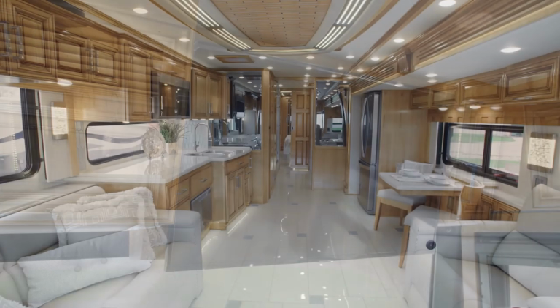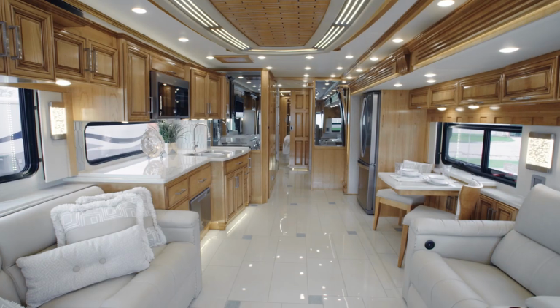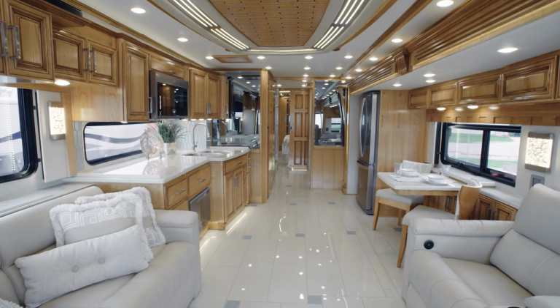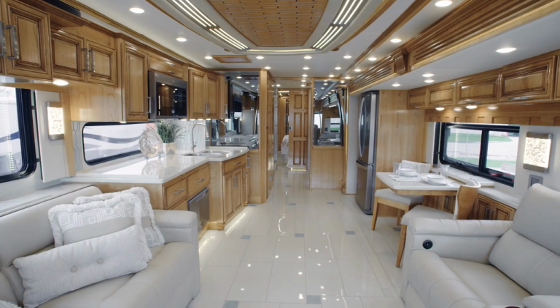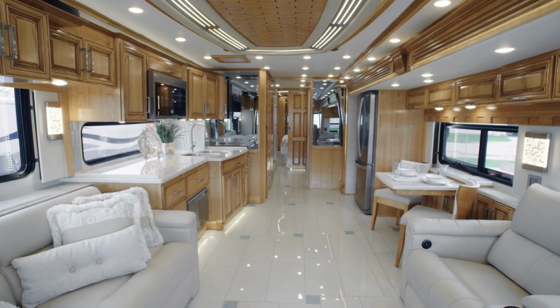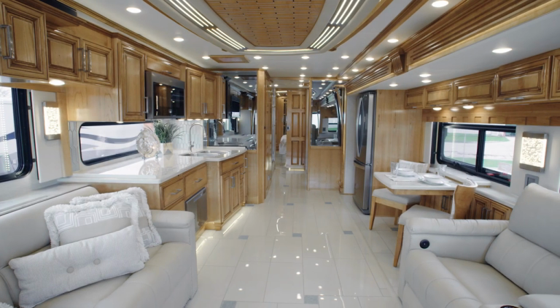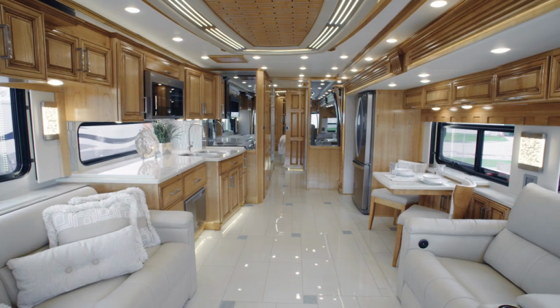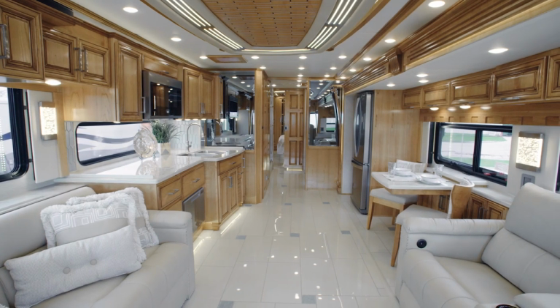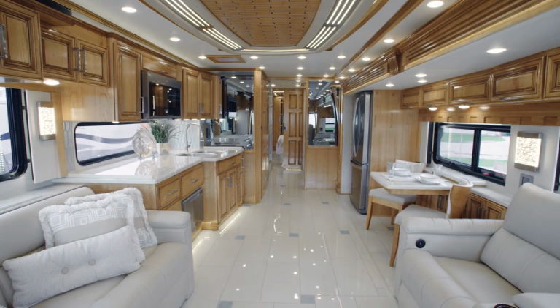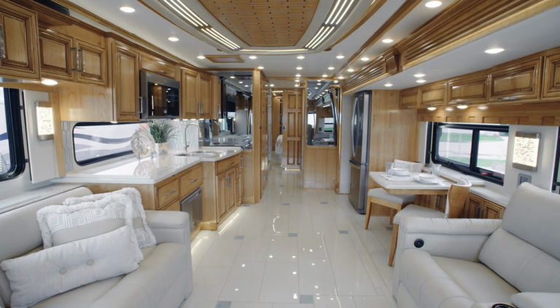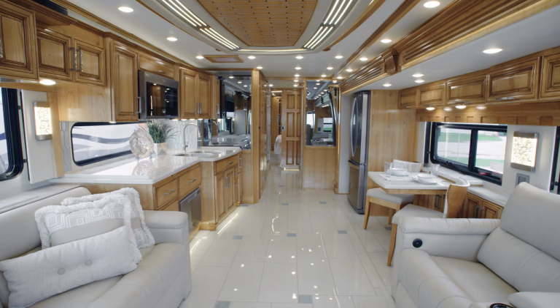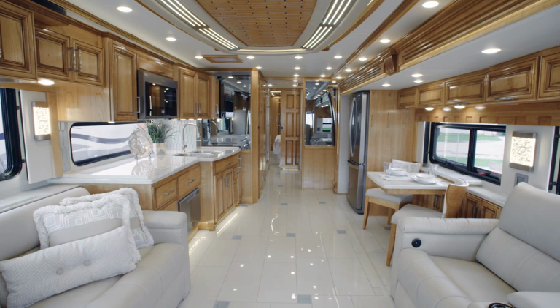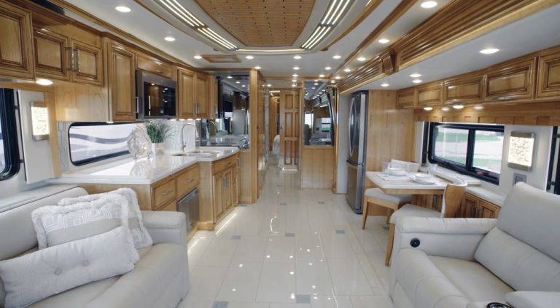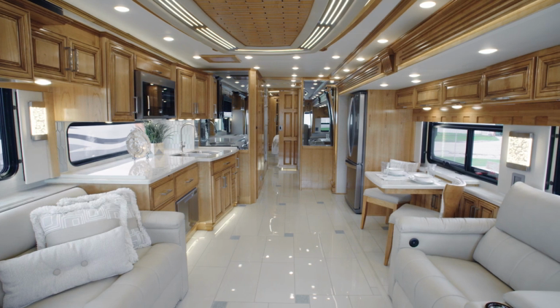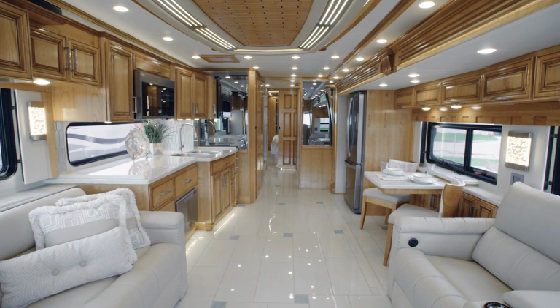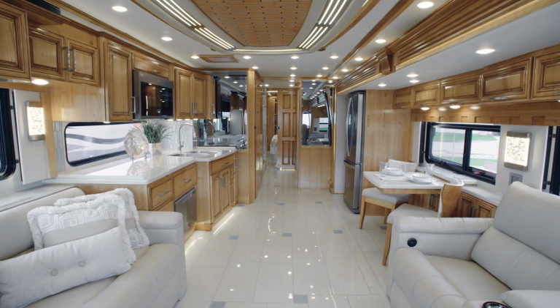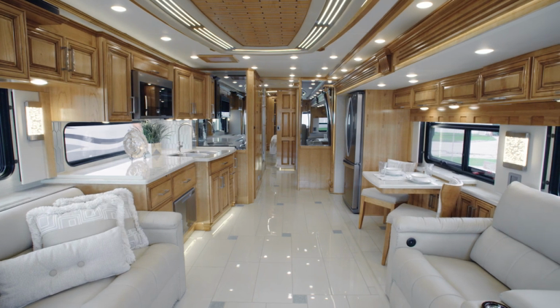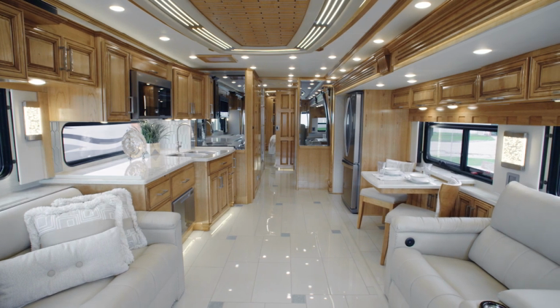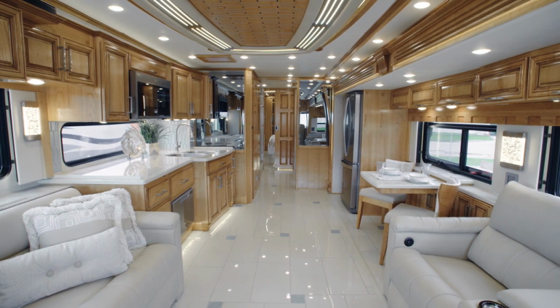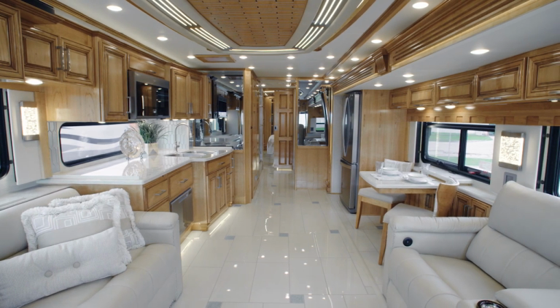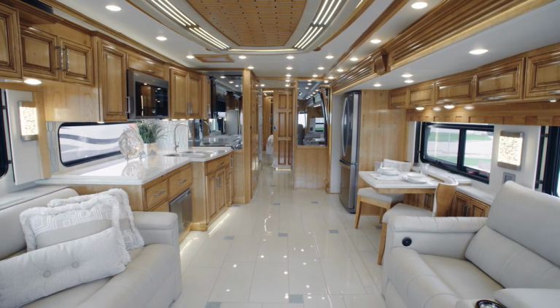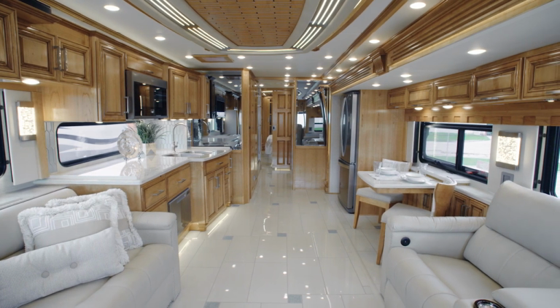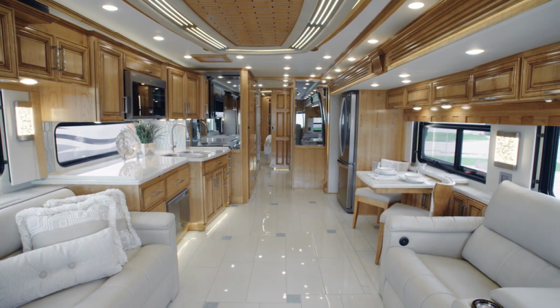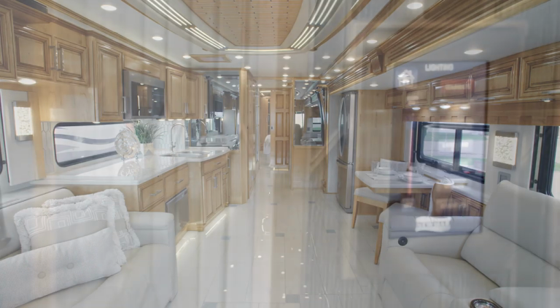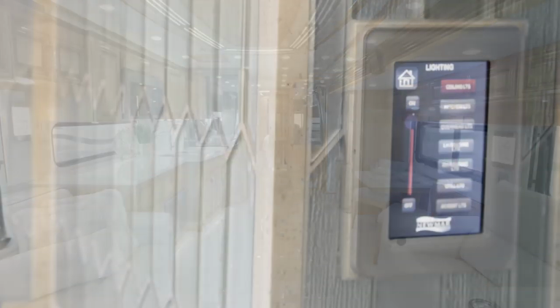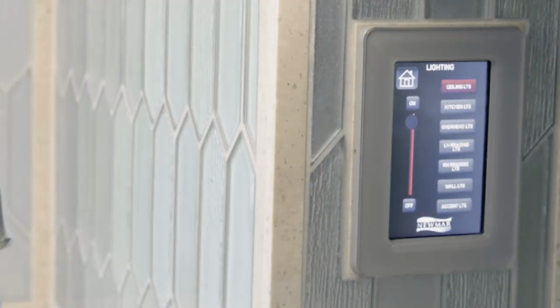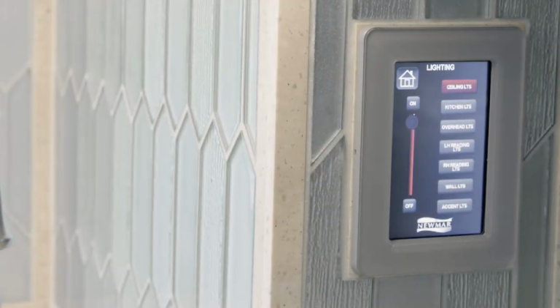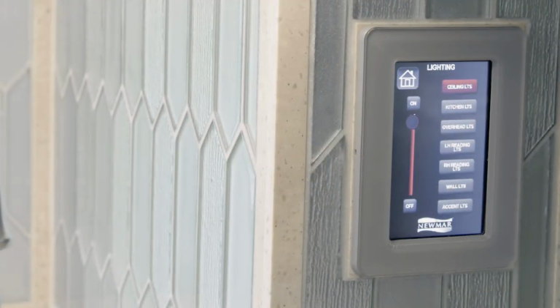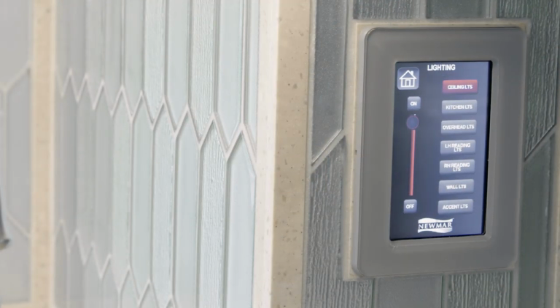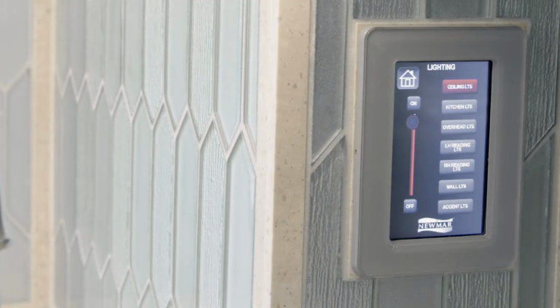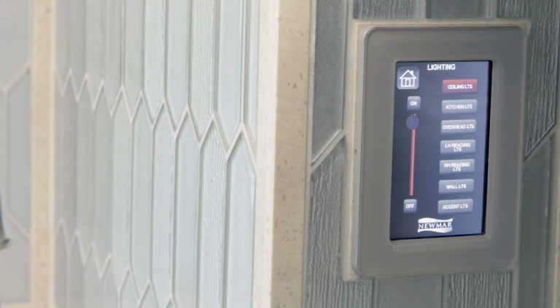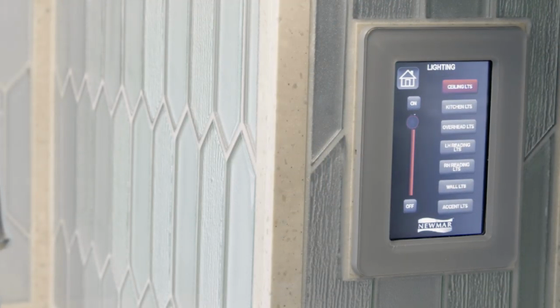Stay comfortable wherever you travel, courtesy of three heat pump central air conditioners and a remote control thermostat.